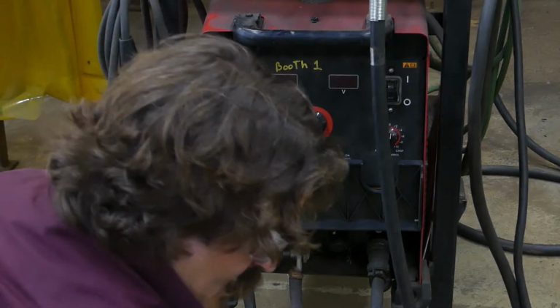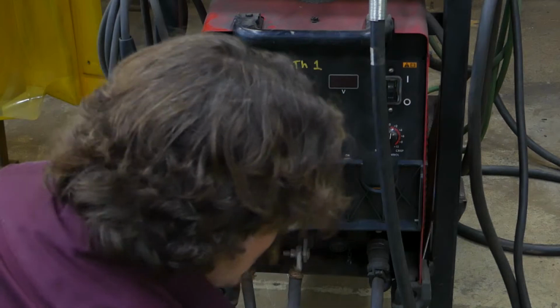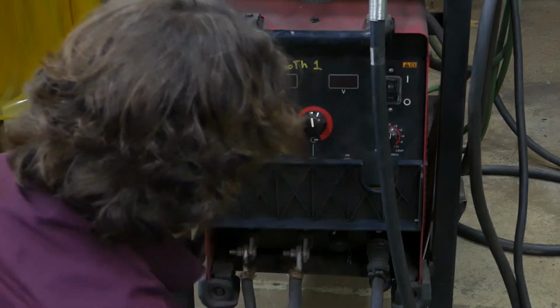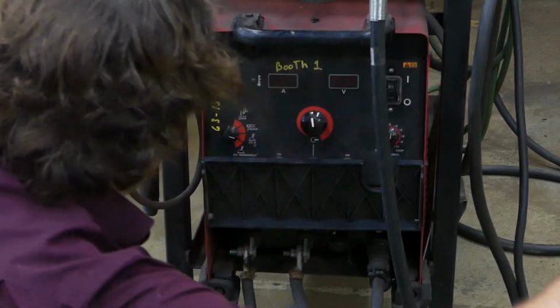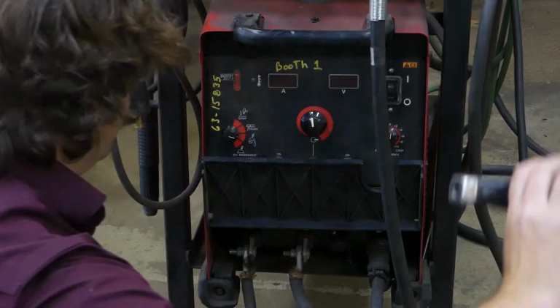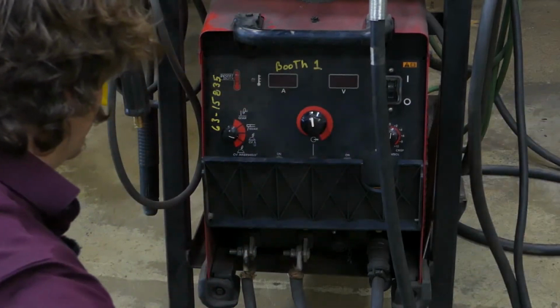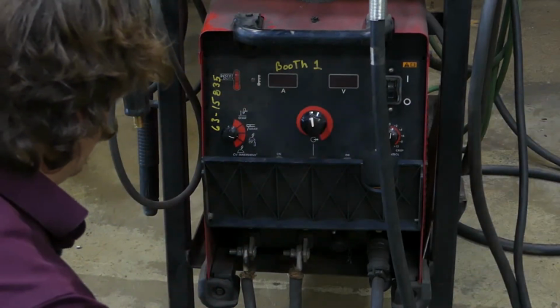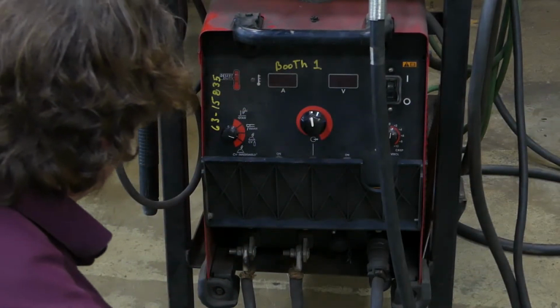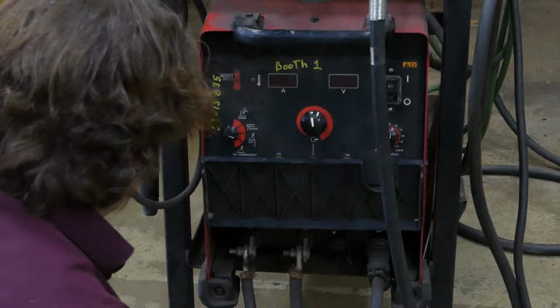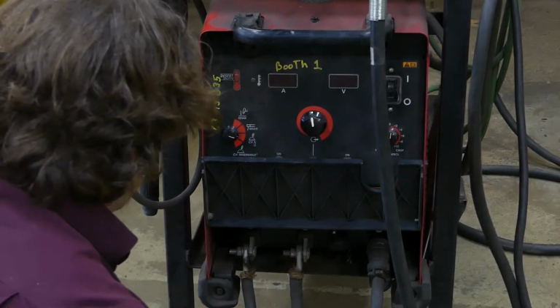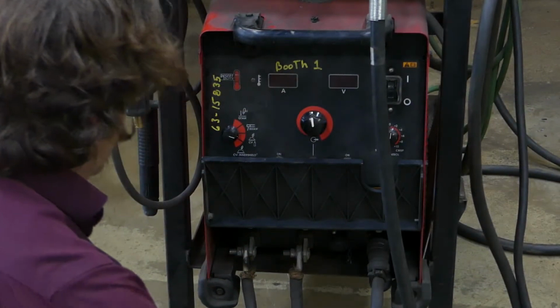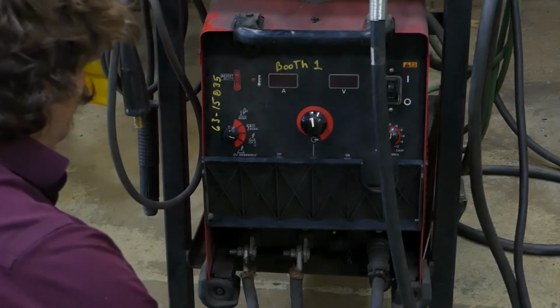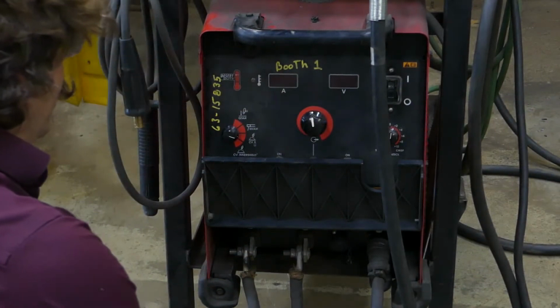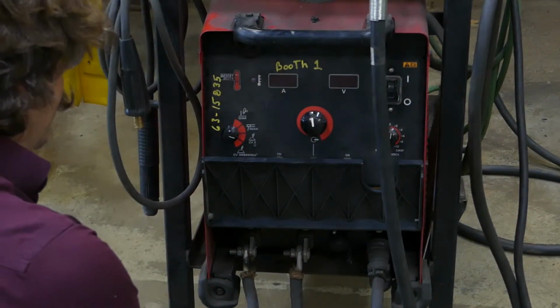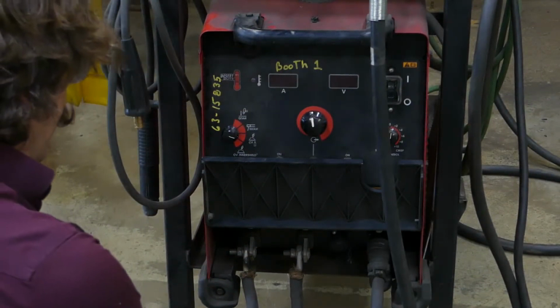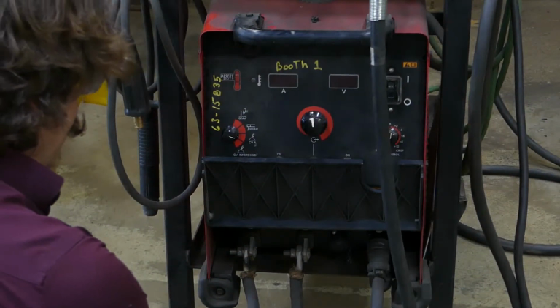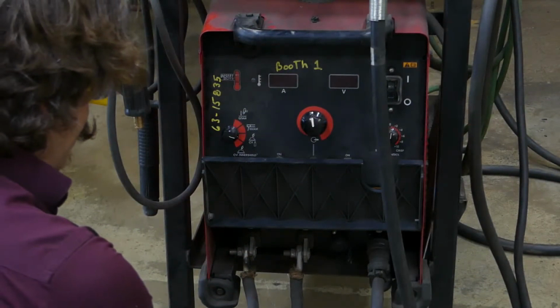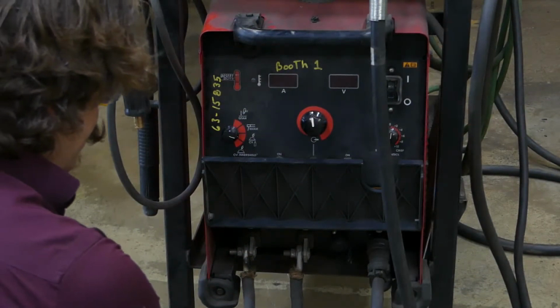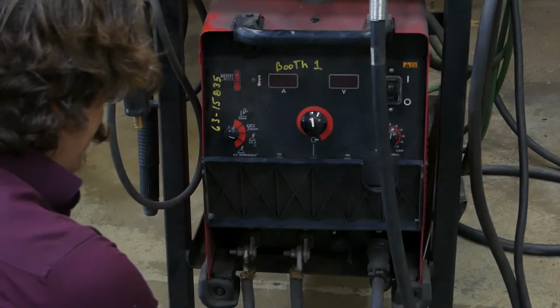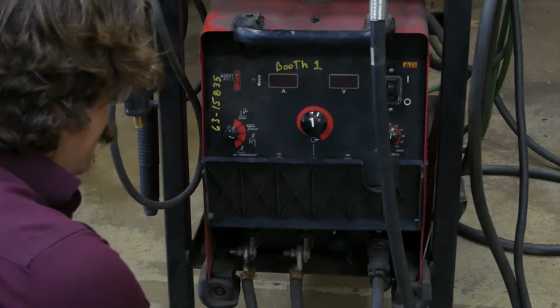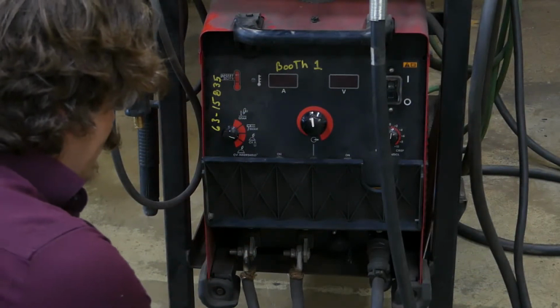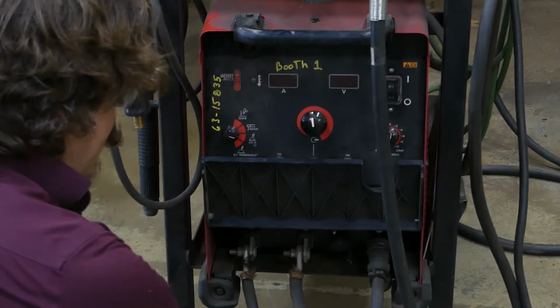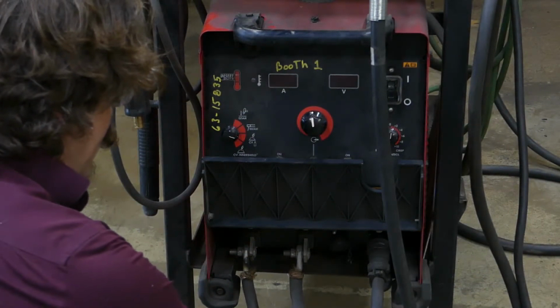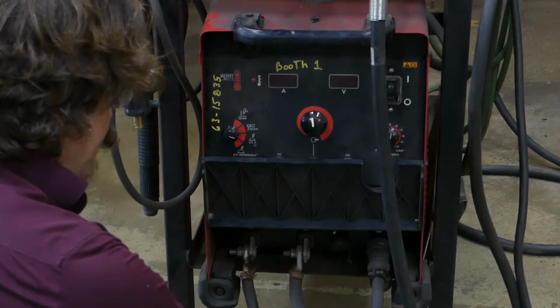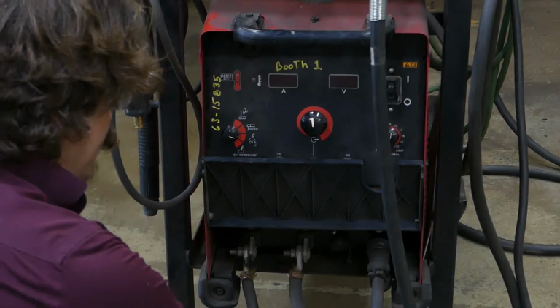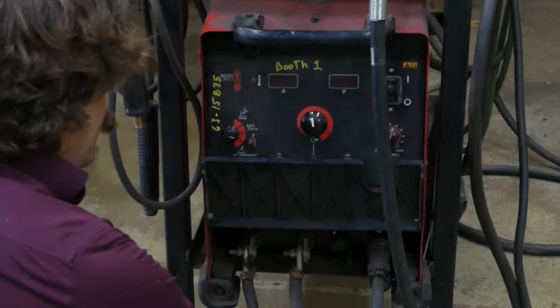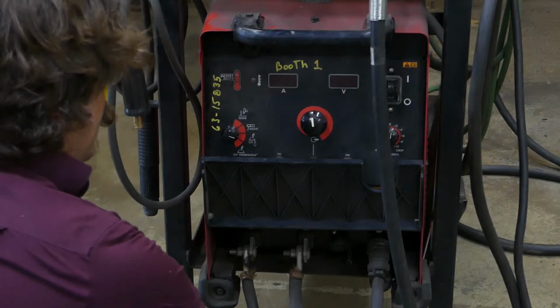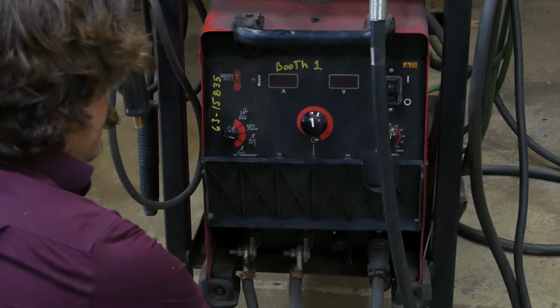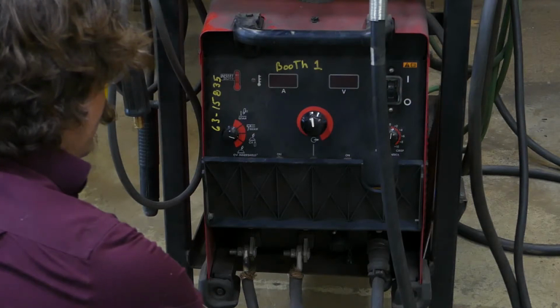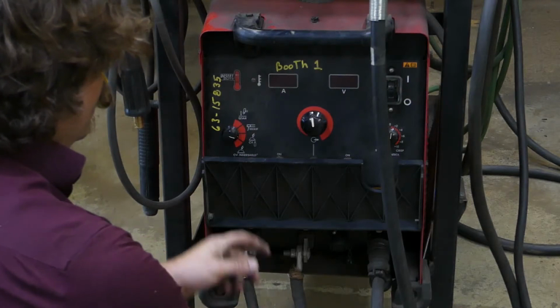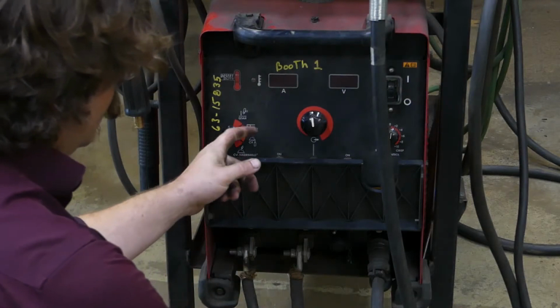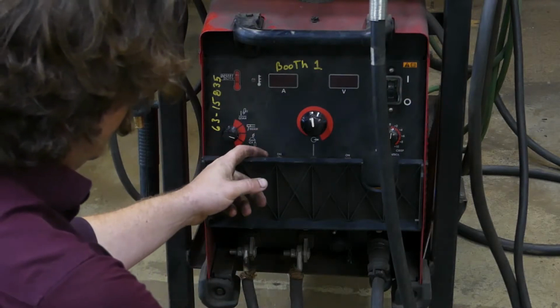If you have problems with welding, before you check anything else, check that these cables are secure and tight.